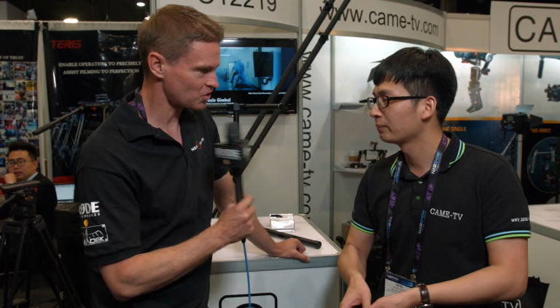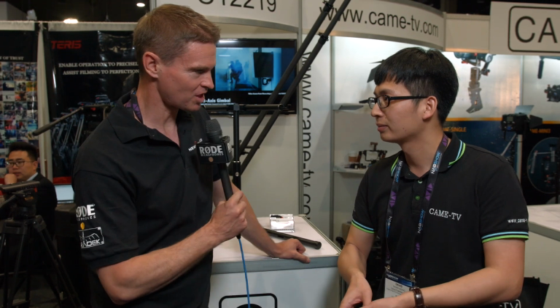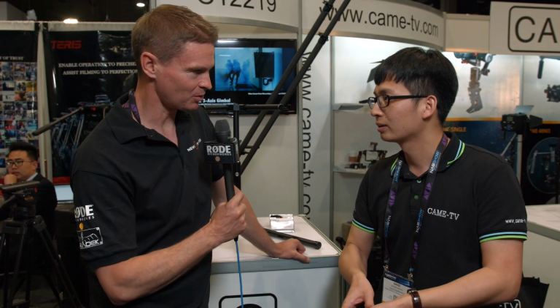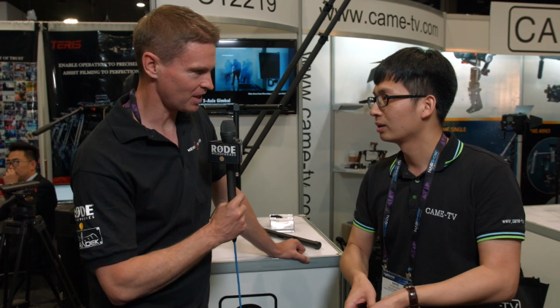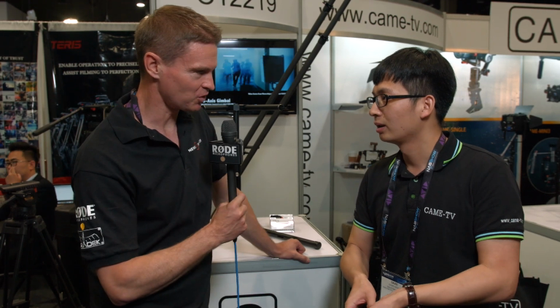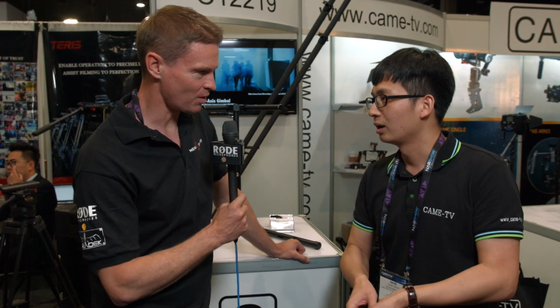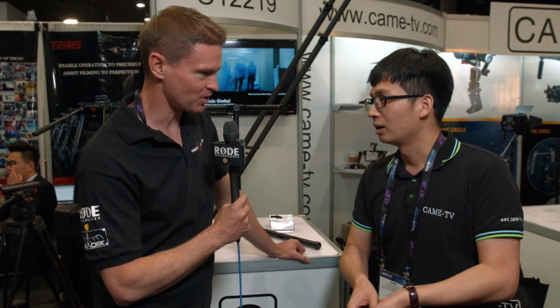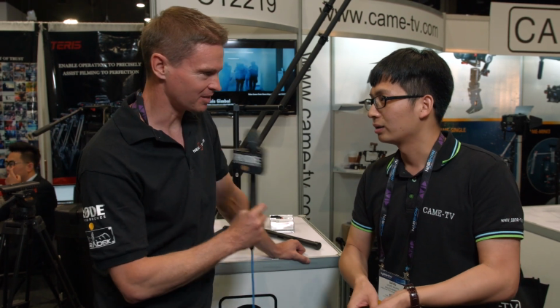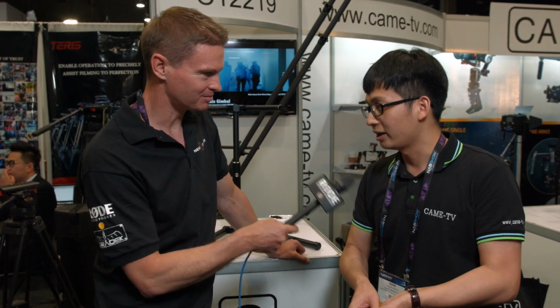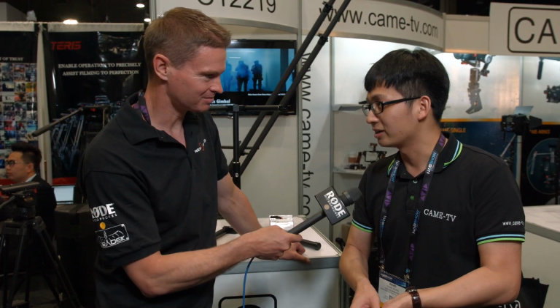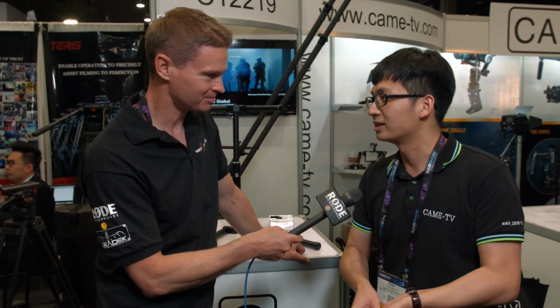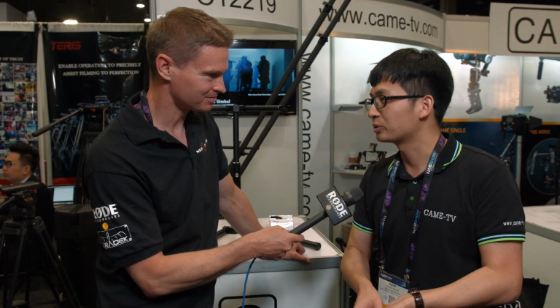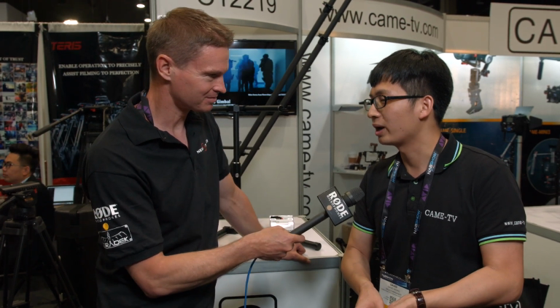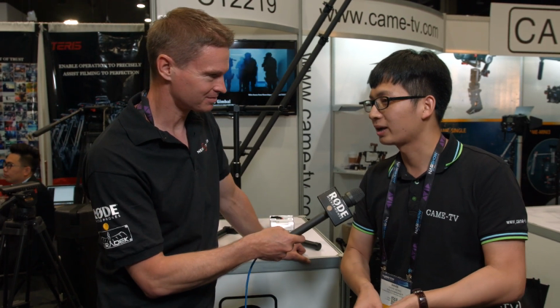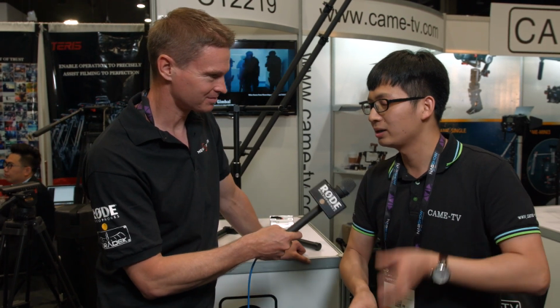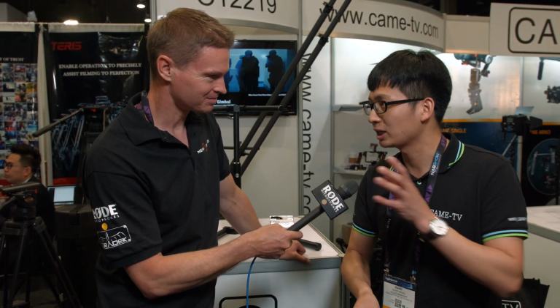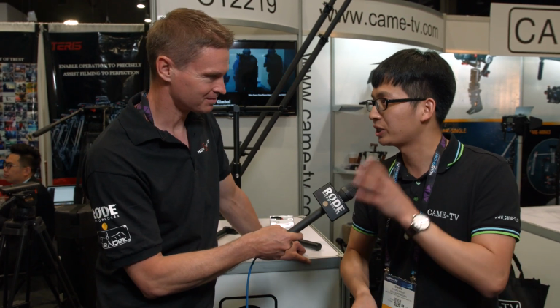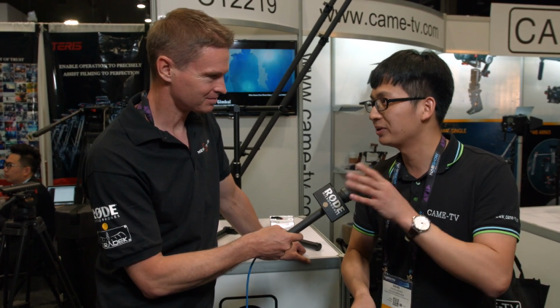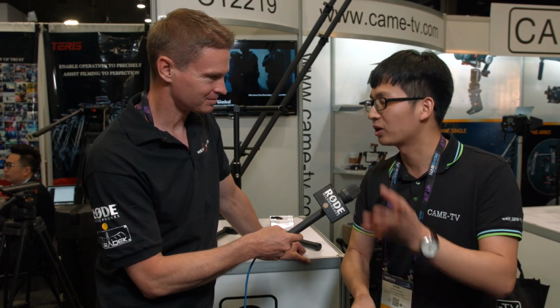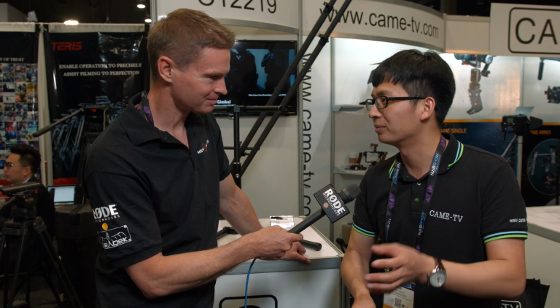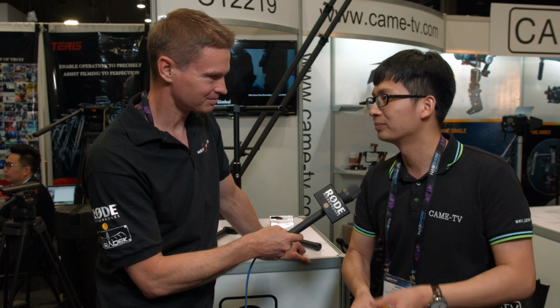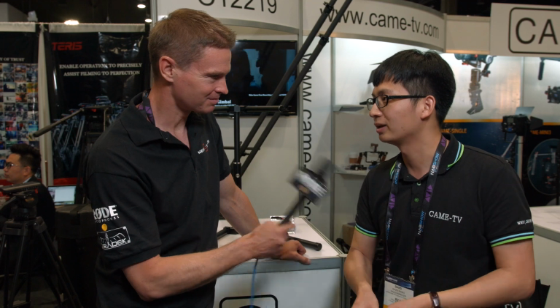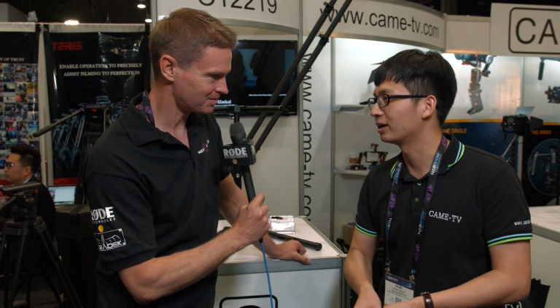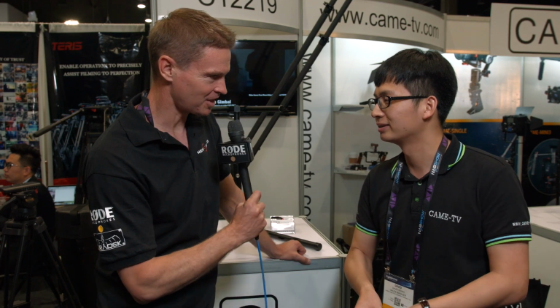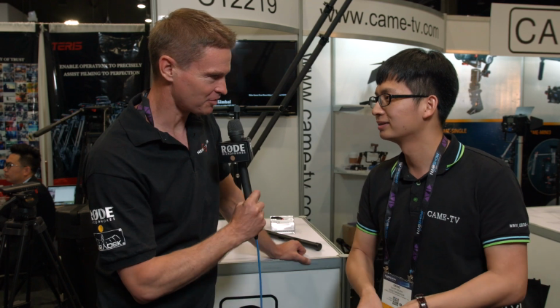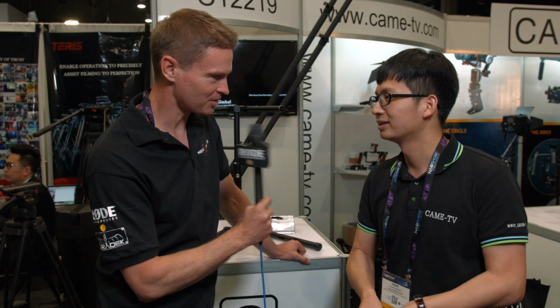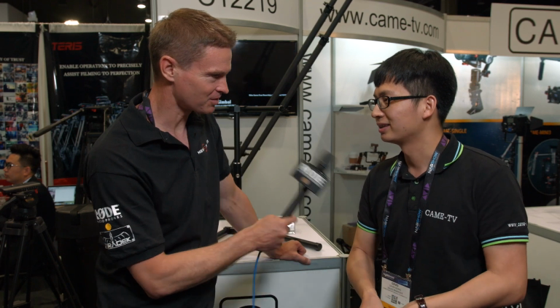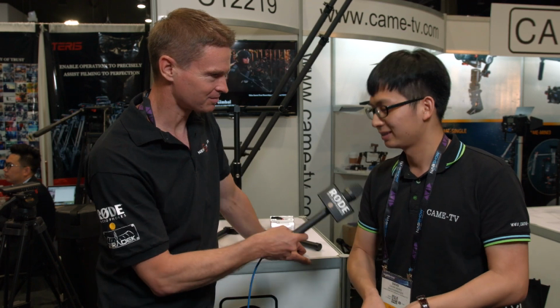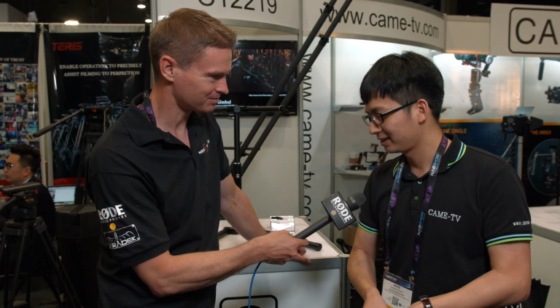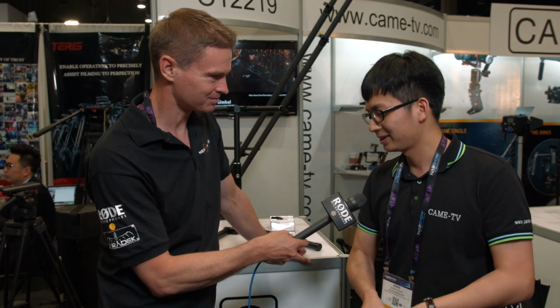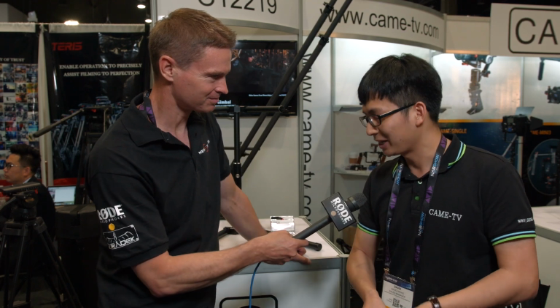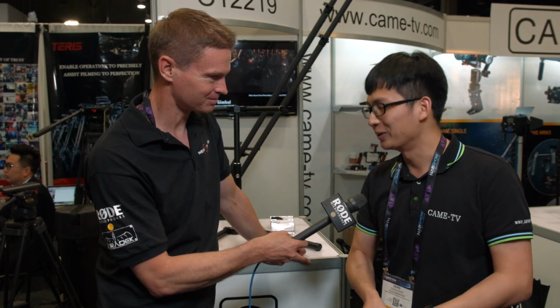So just keep a look out on their website — came-tv.com. Thank you very much. Thank you.